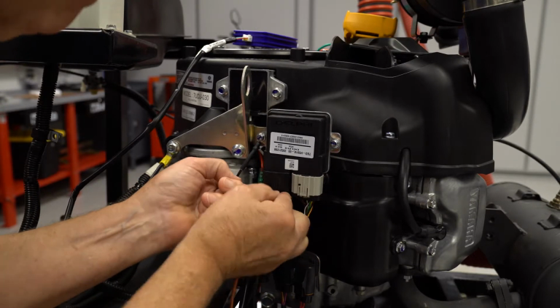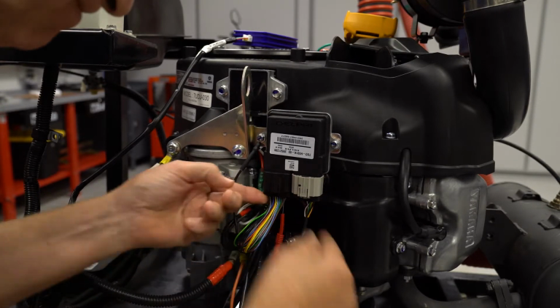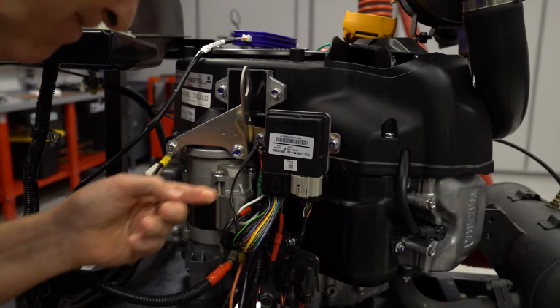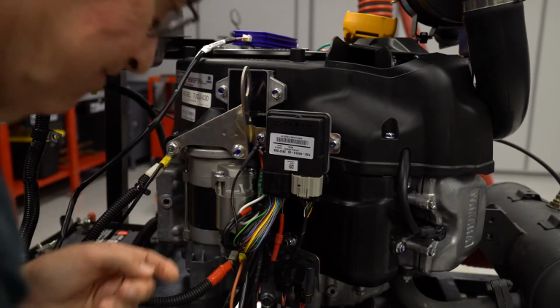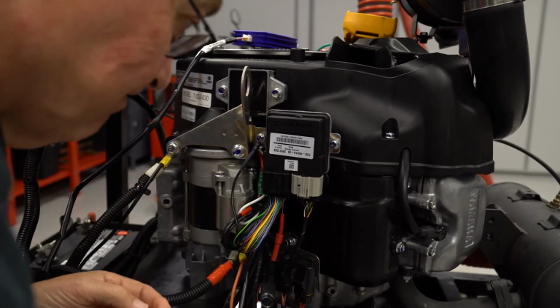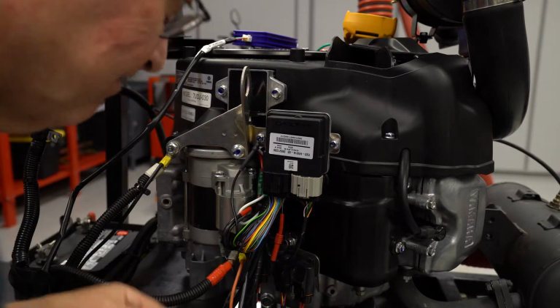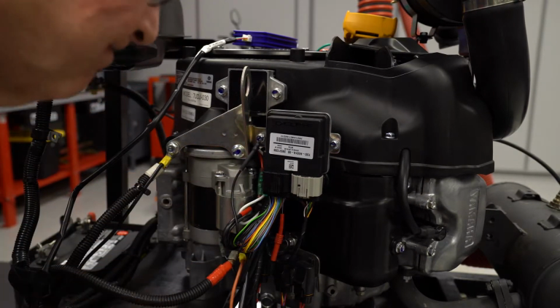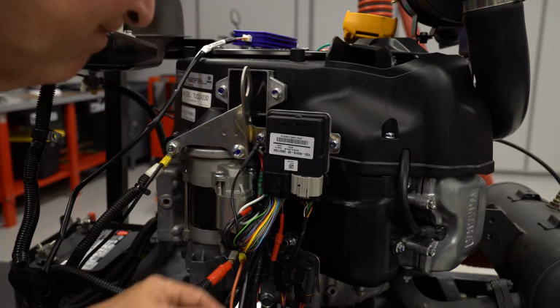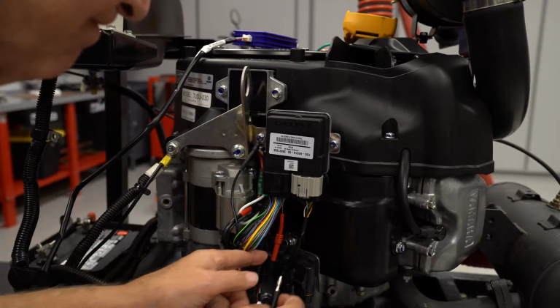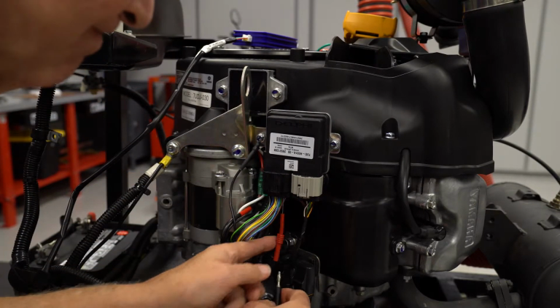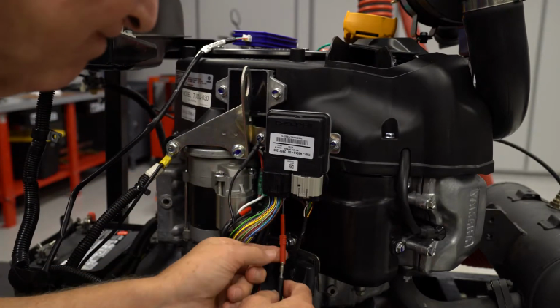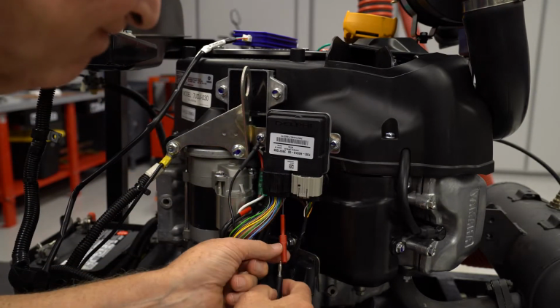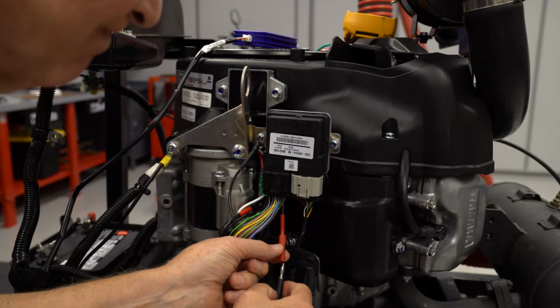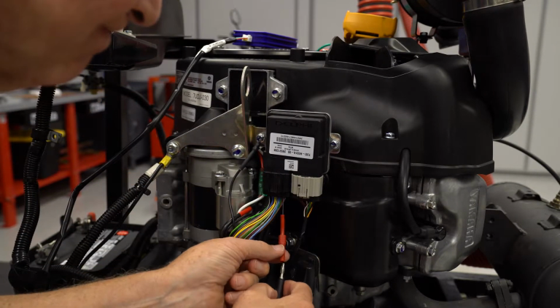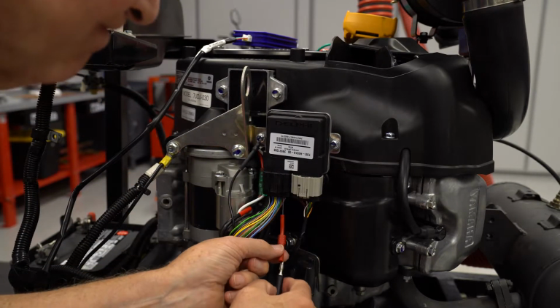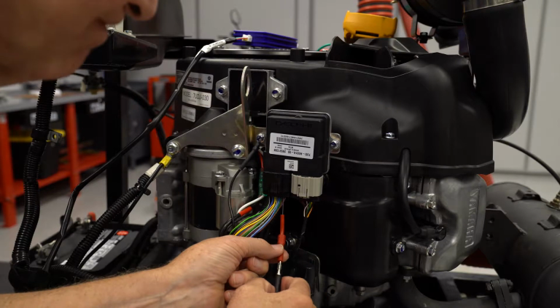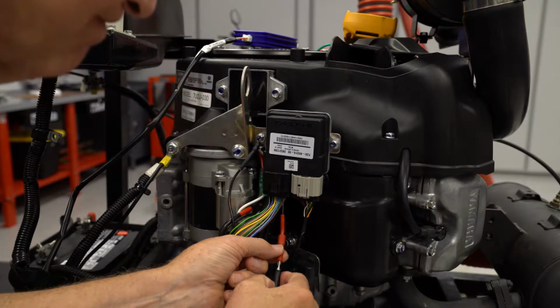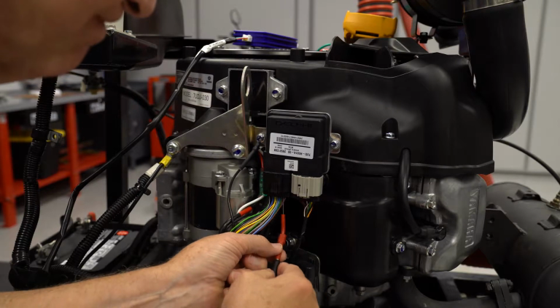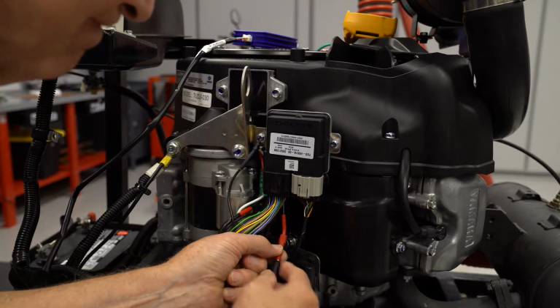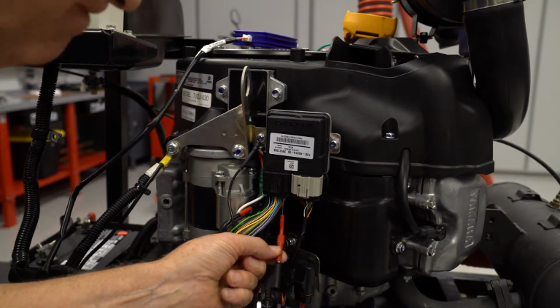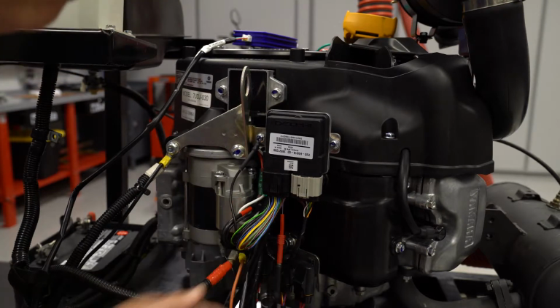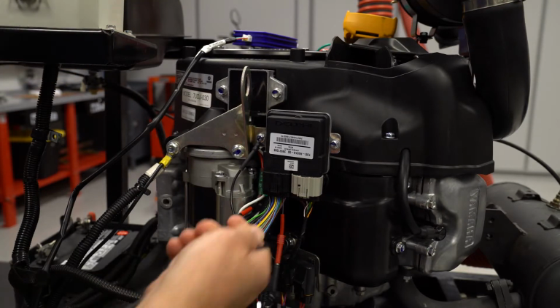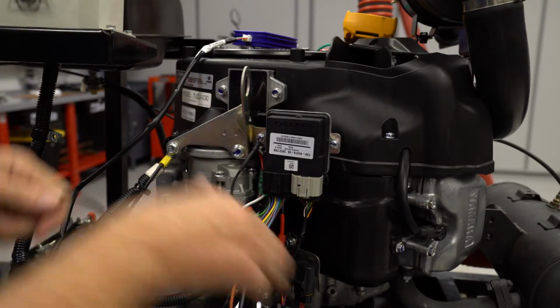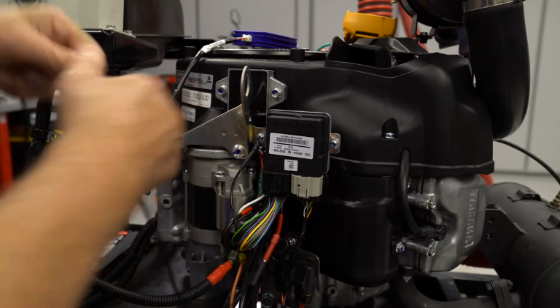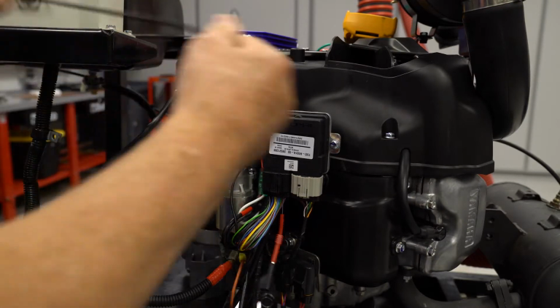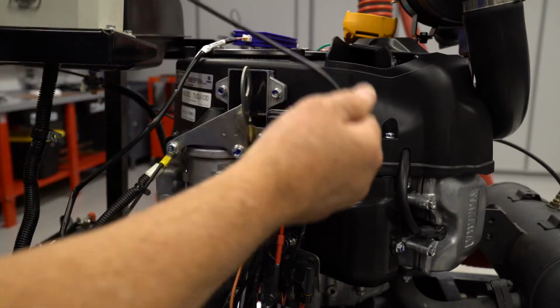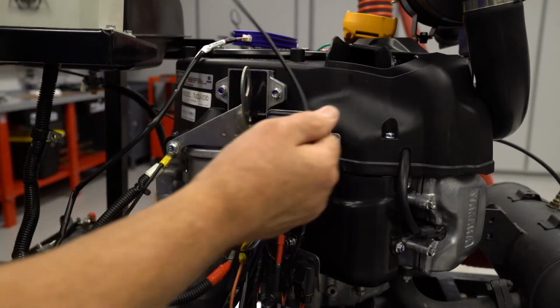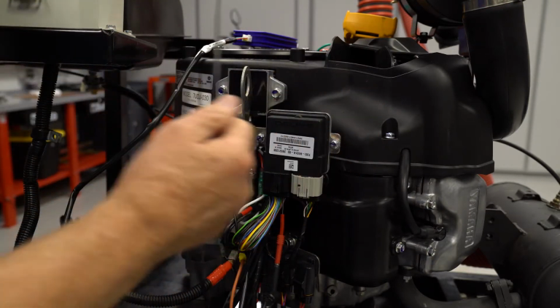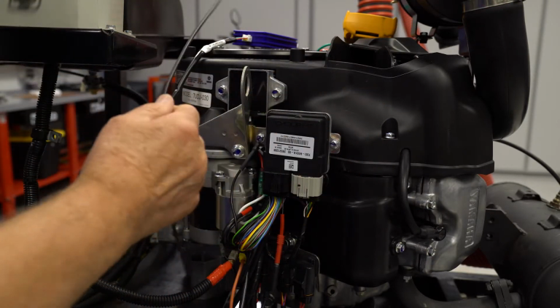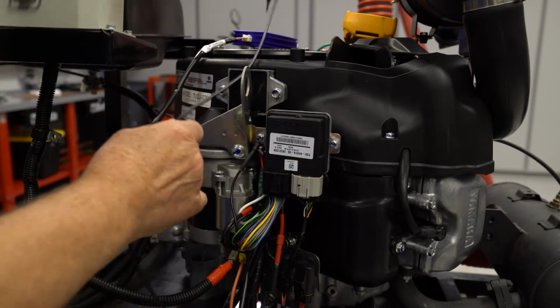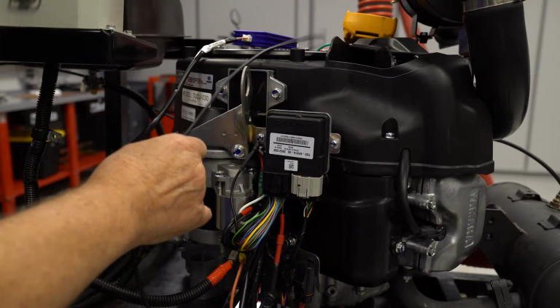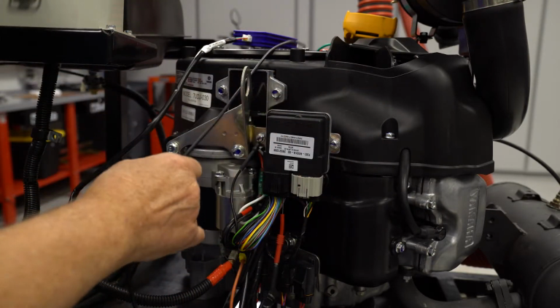This will give you good insight for troubleshooting, especially for running performance problems when there is no error code.